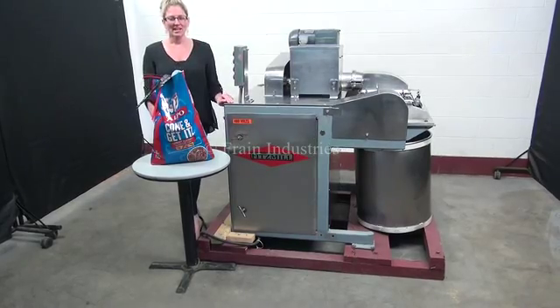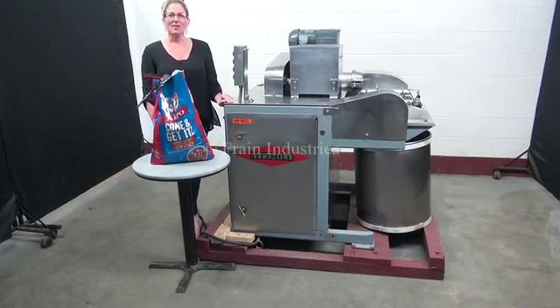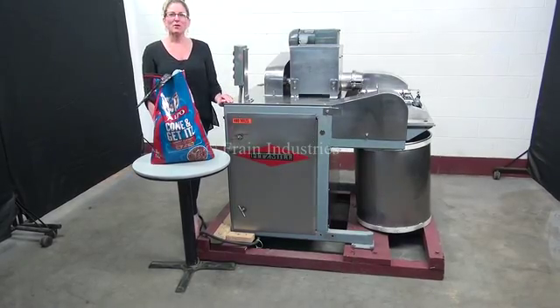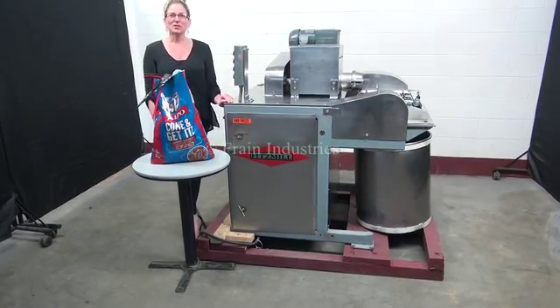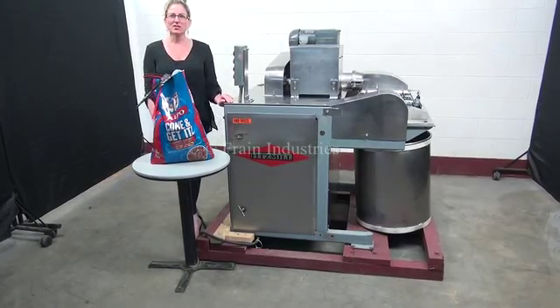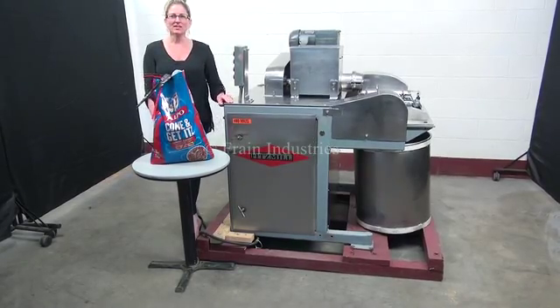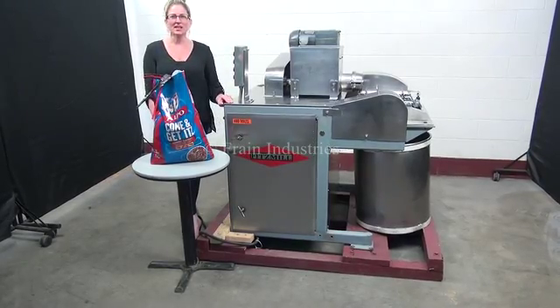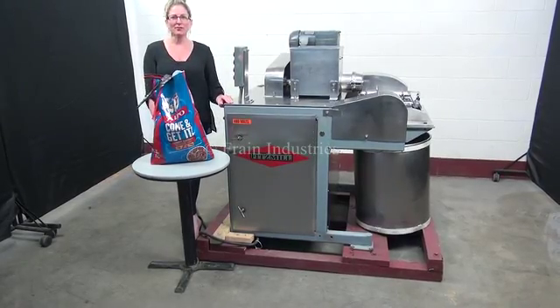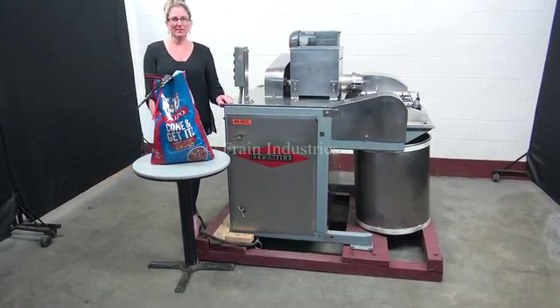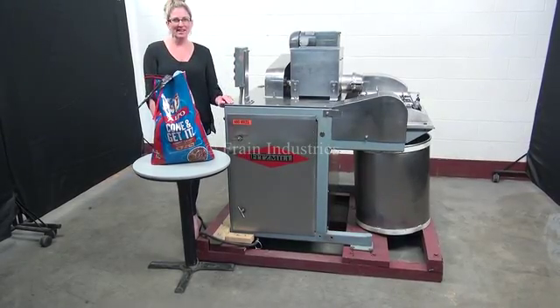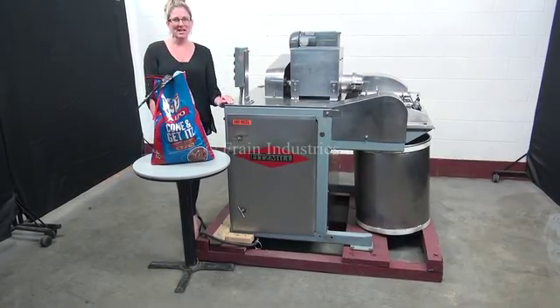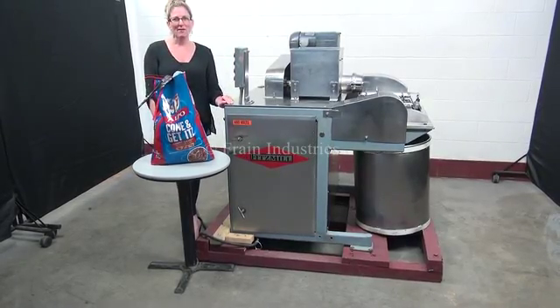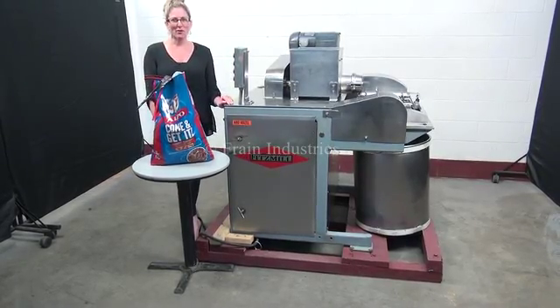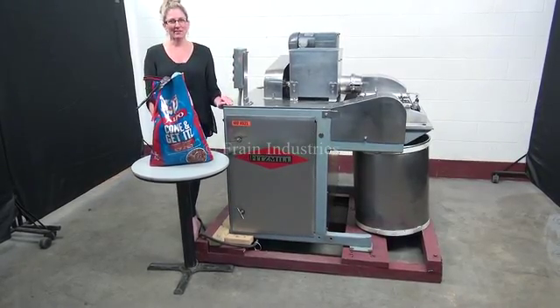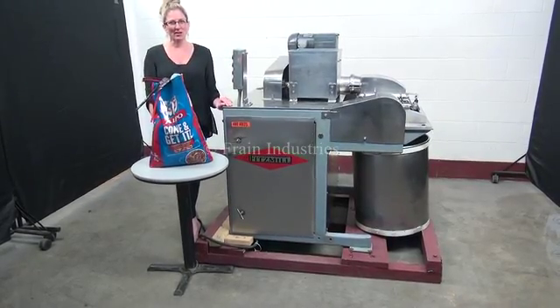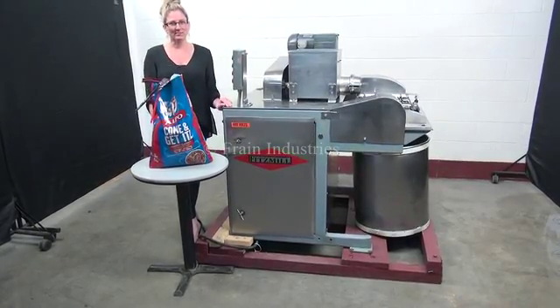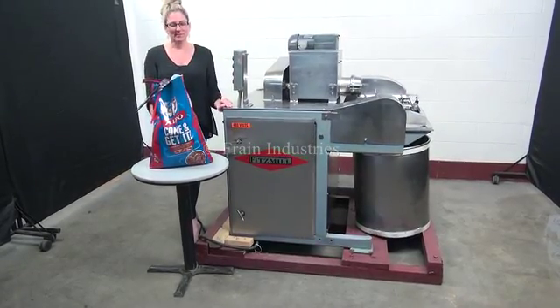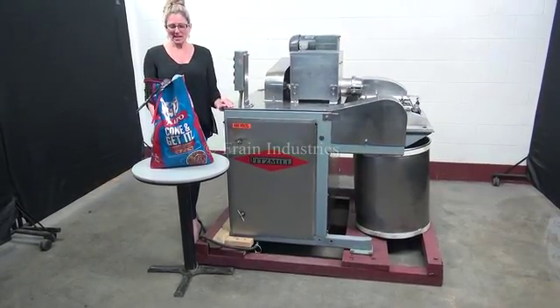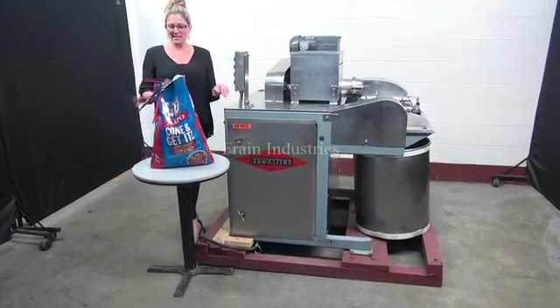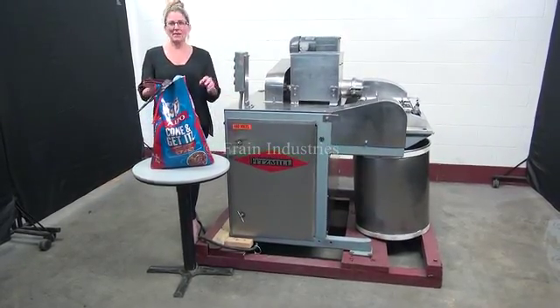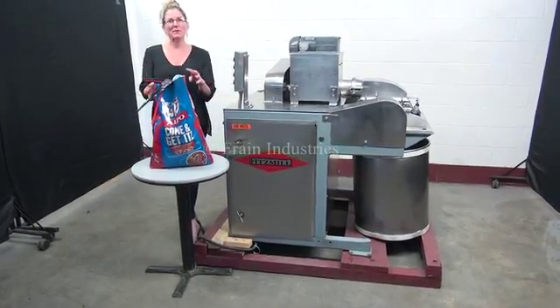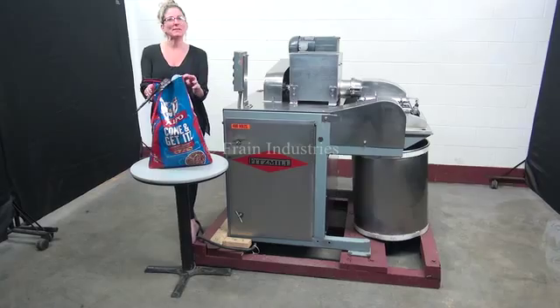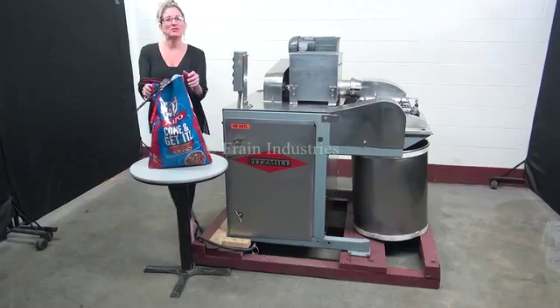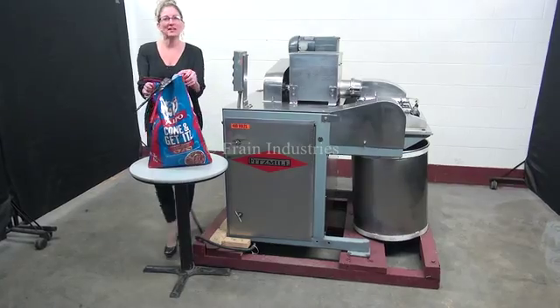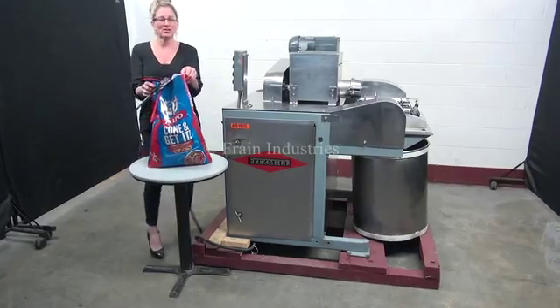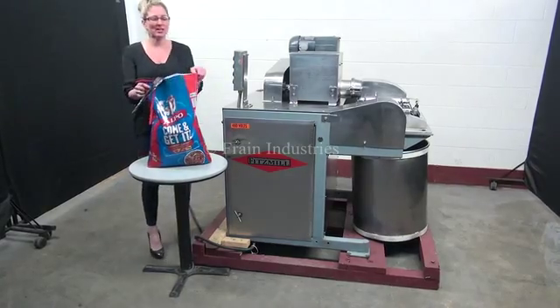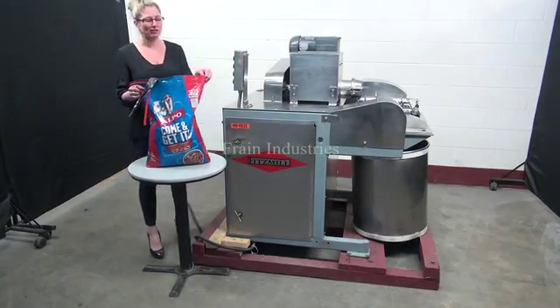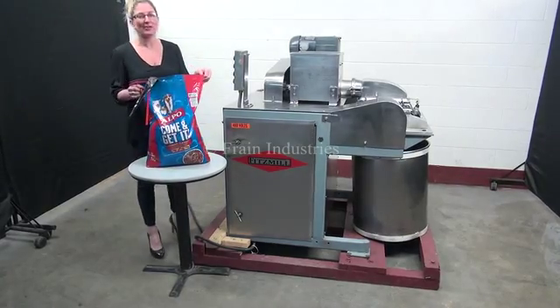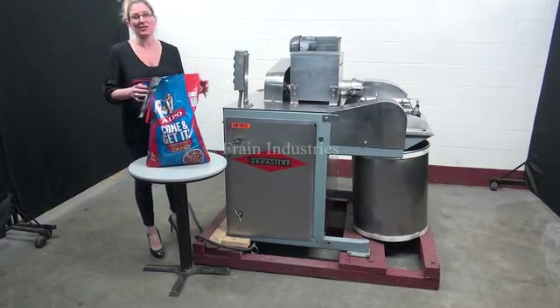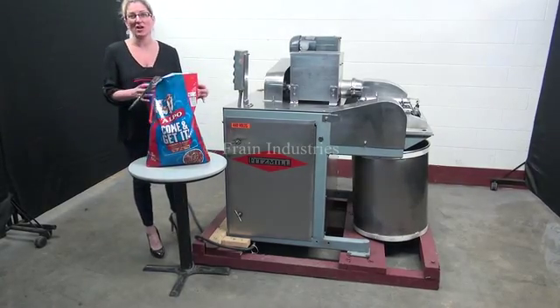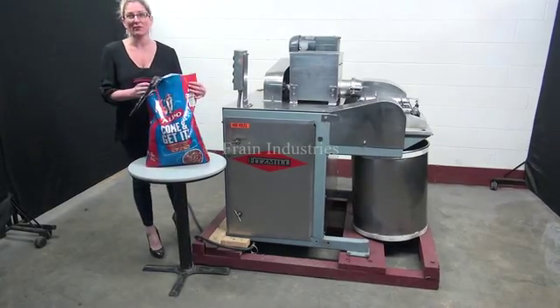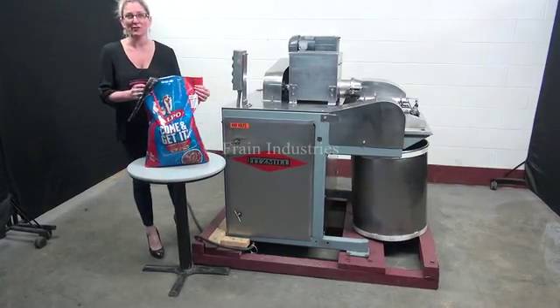The voltage is currently set to three phase 40 volts. Today we'll be demonstrating the machine and running through this dog food.